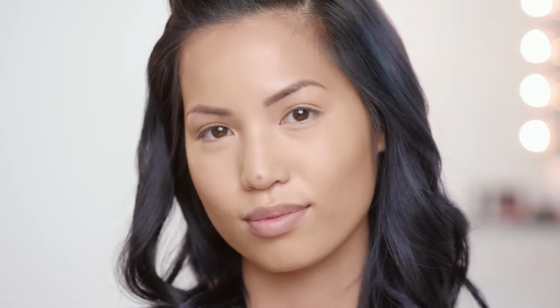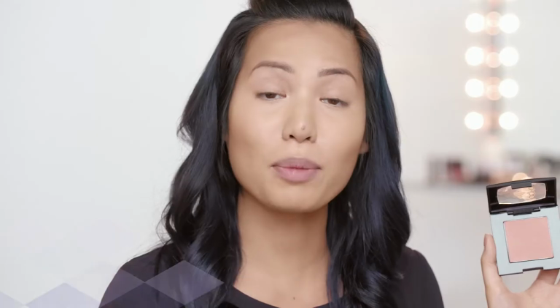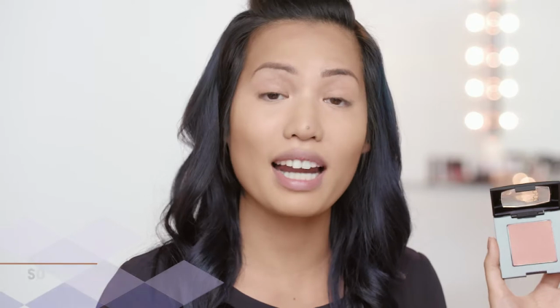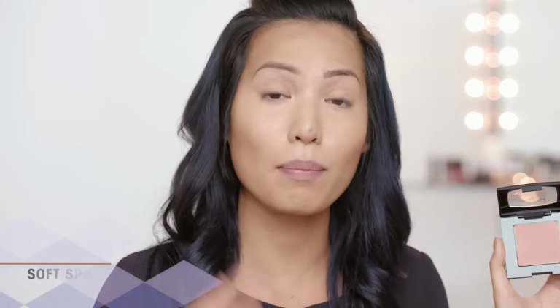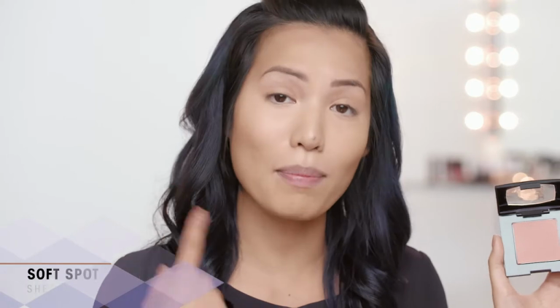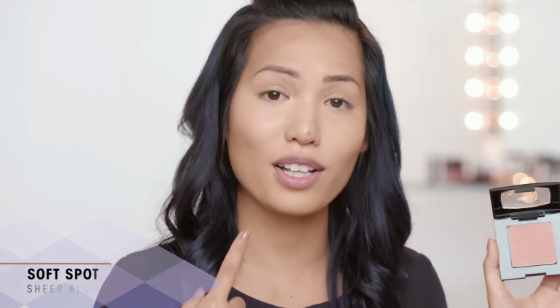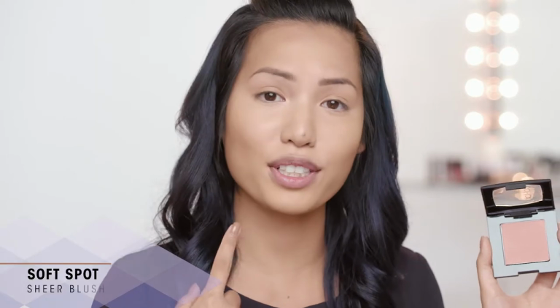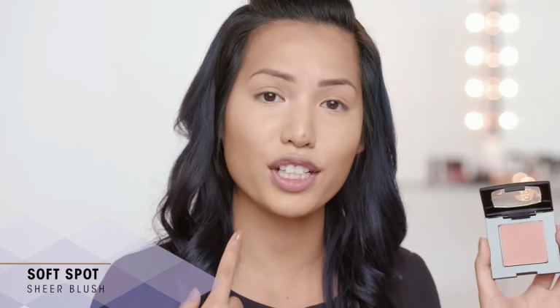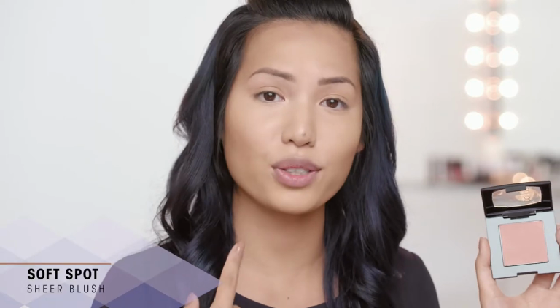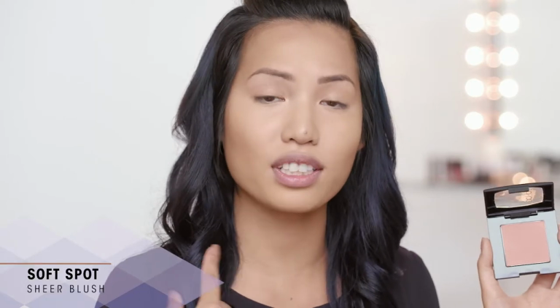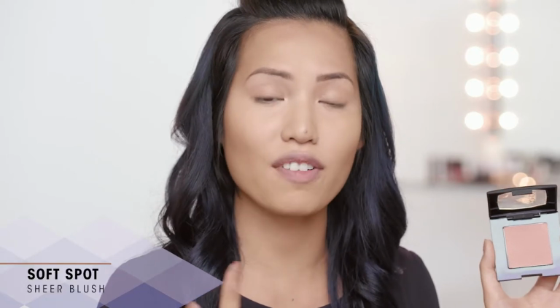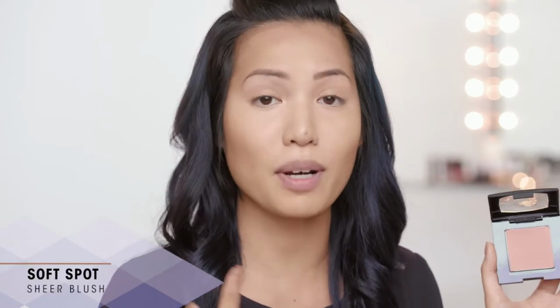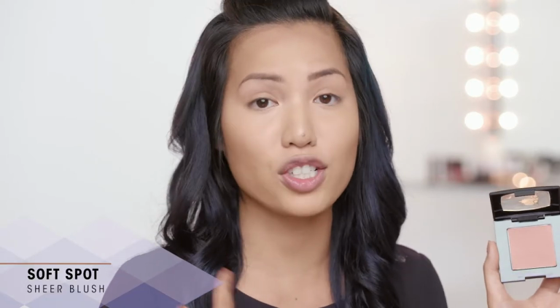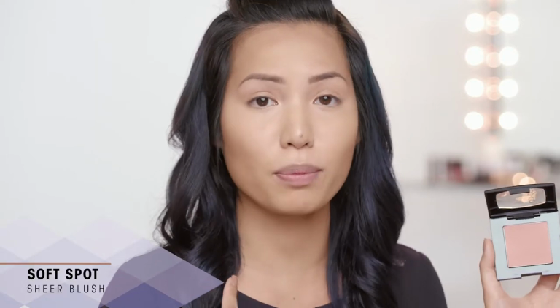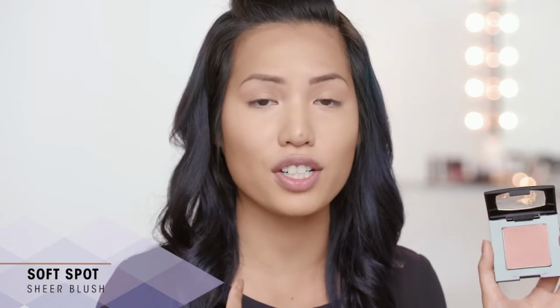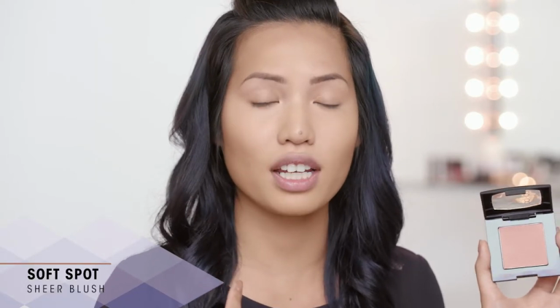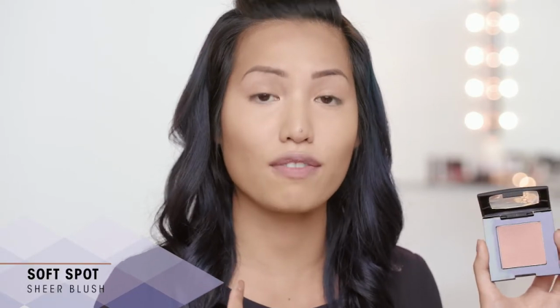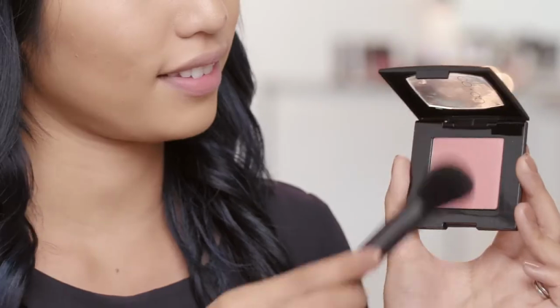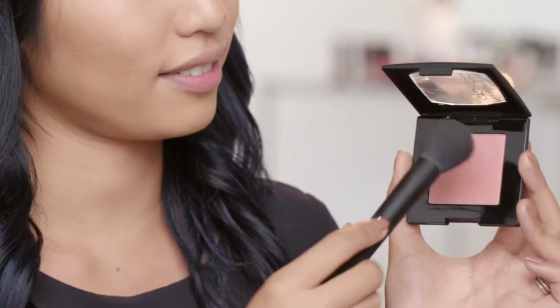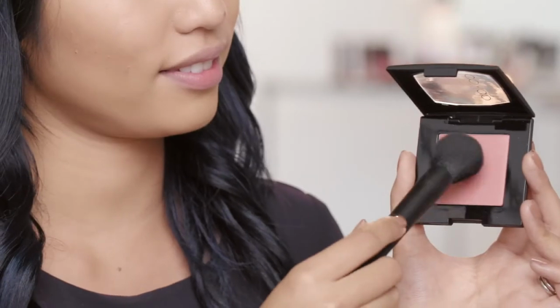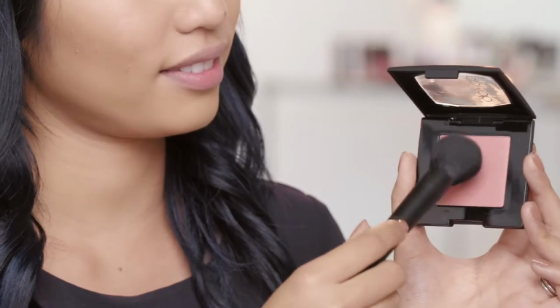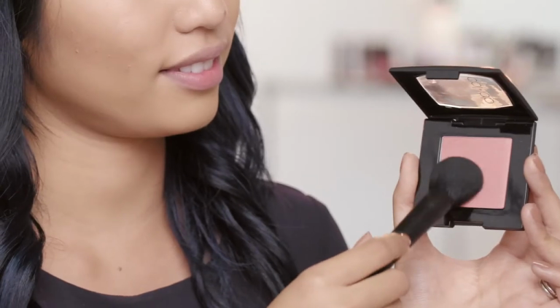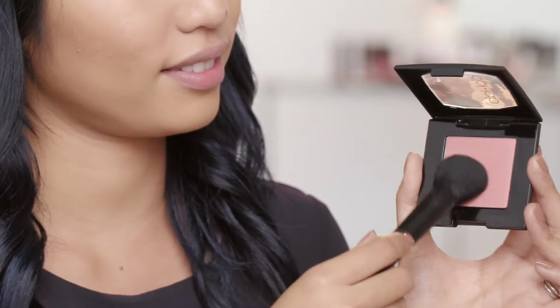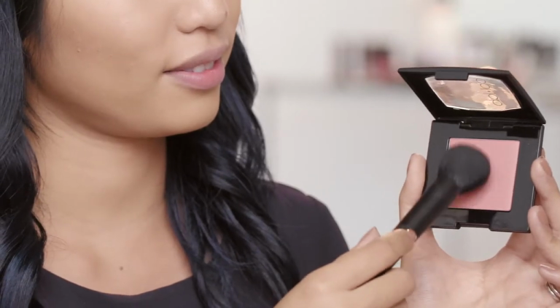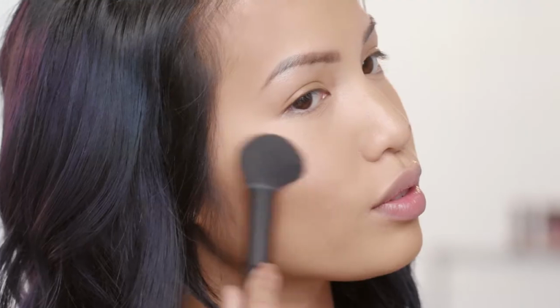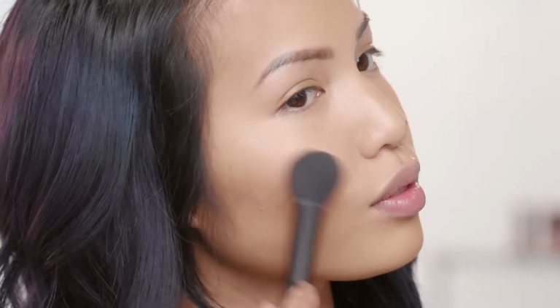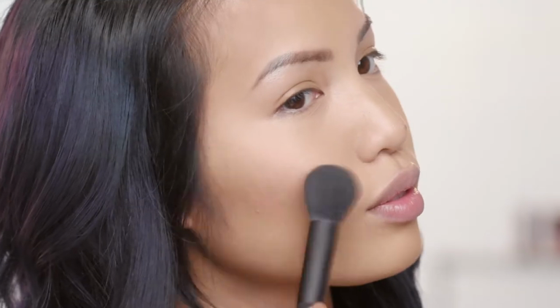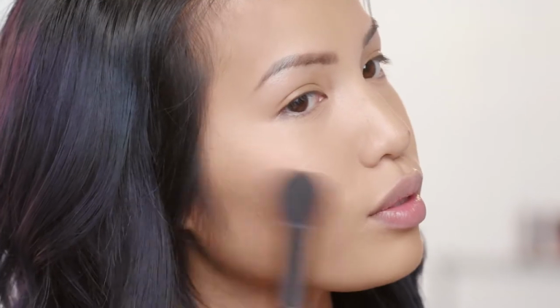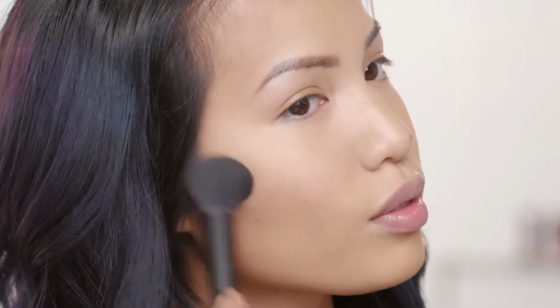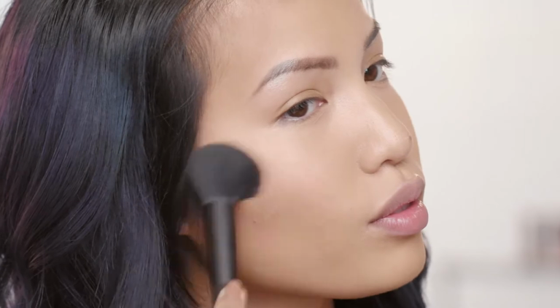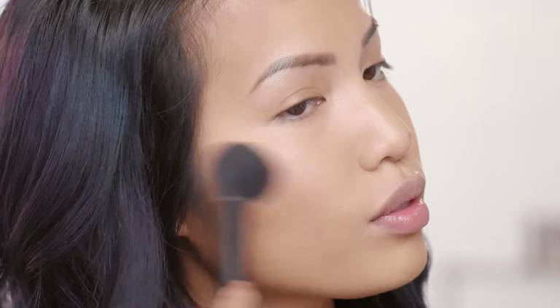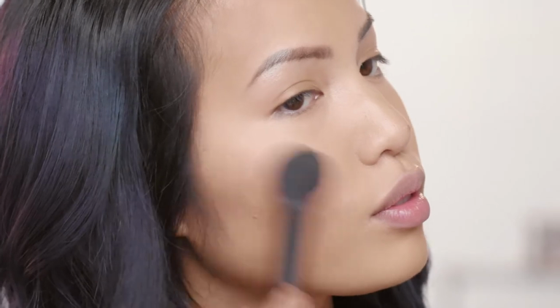I'm going to be adding a pop of color to the cheeks using the Soft Spot Sheer Blush in First Face to just add a little warmth and color back to our face.